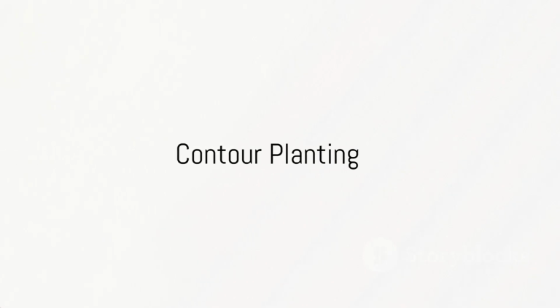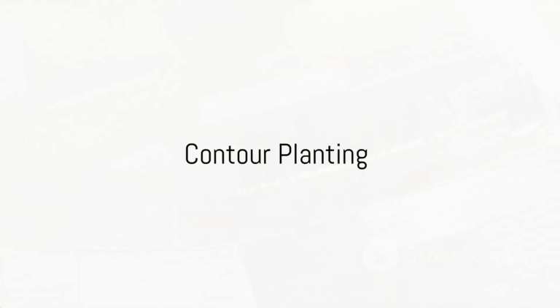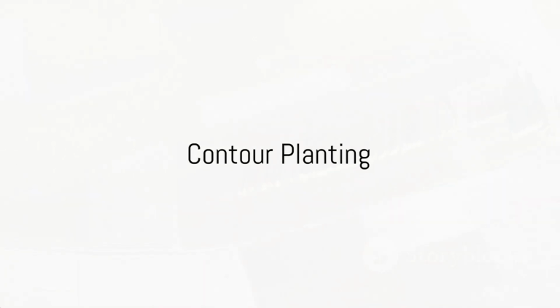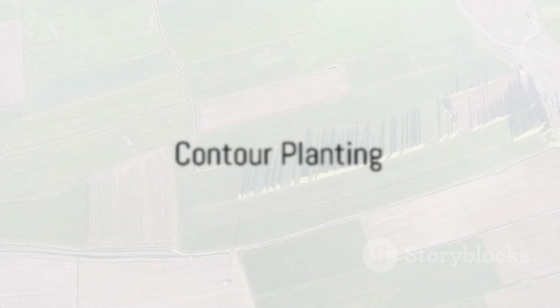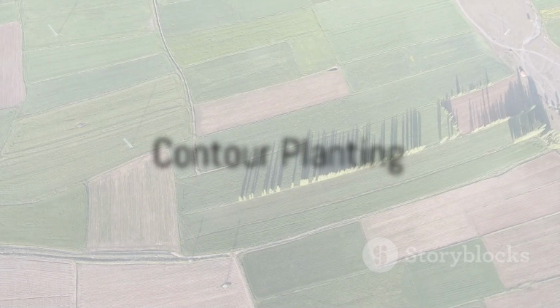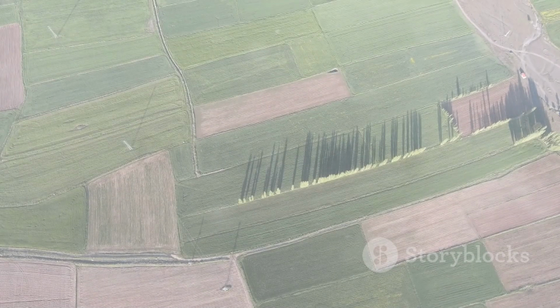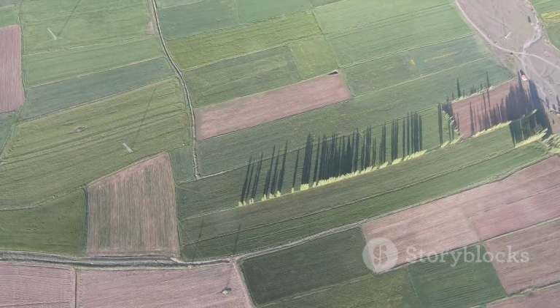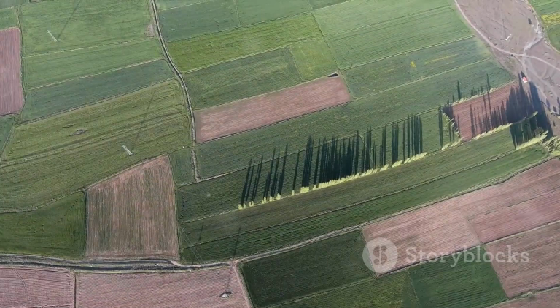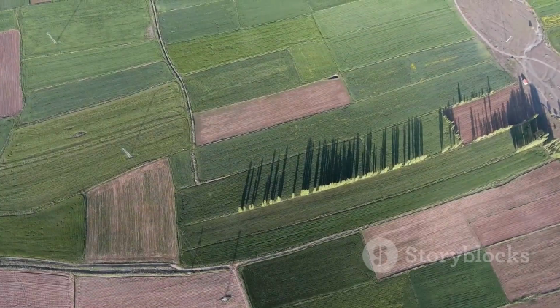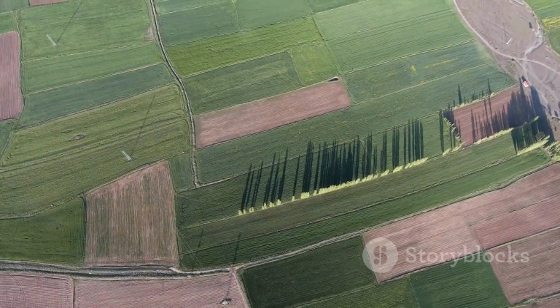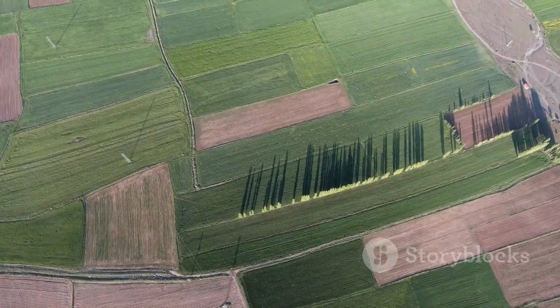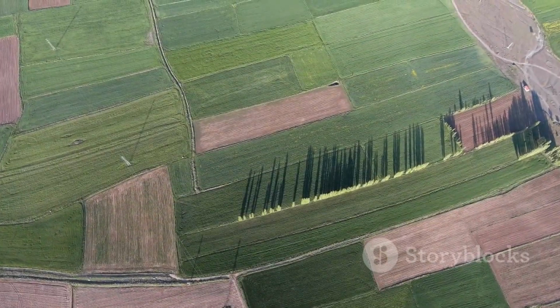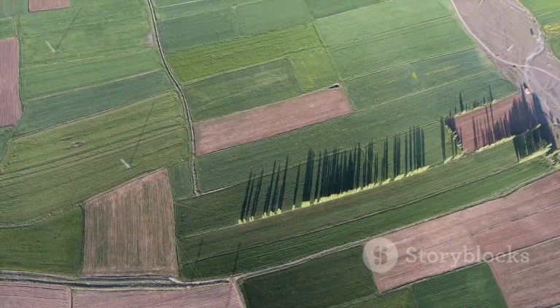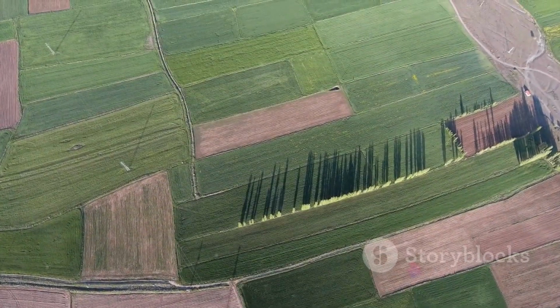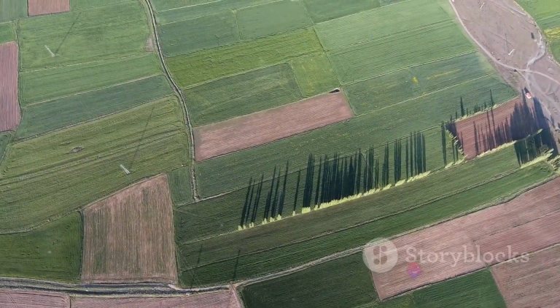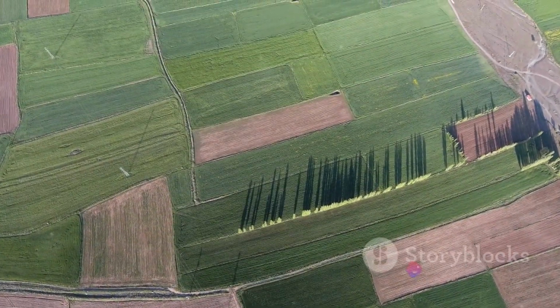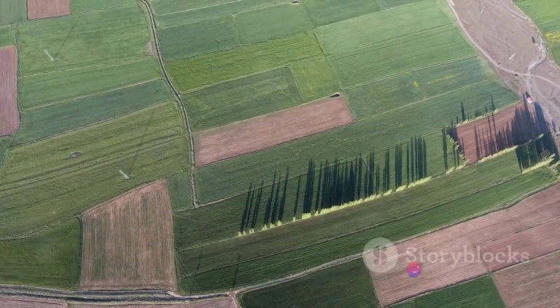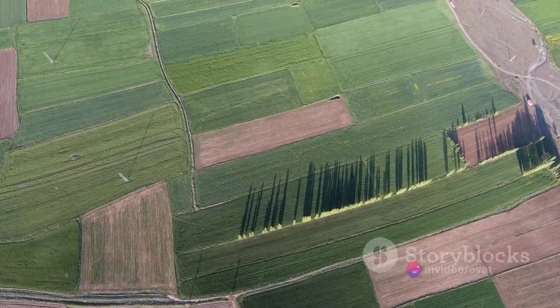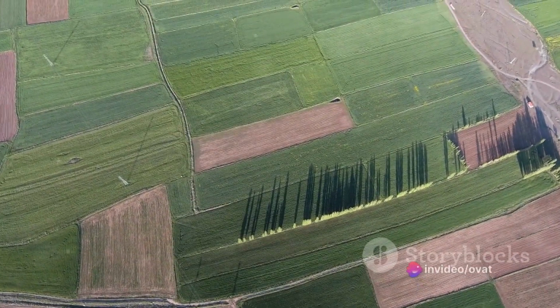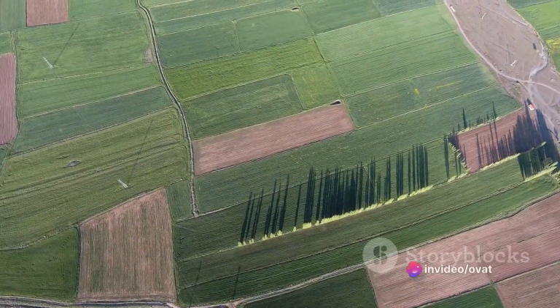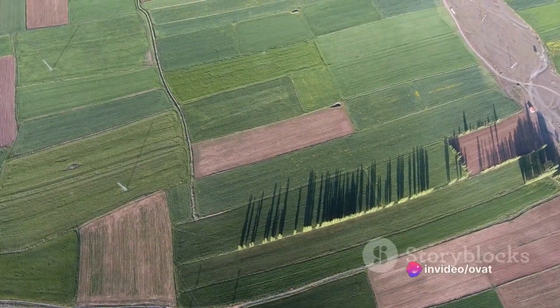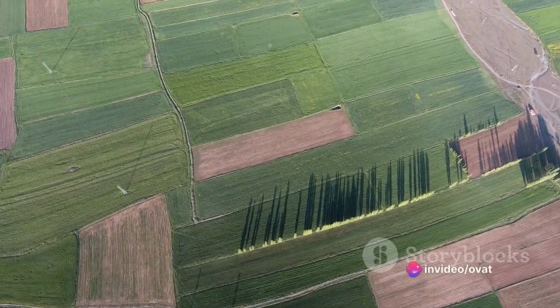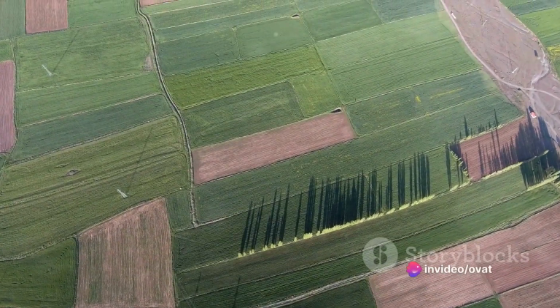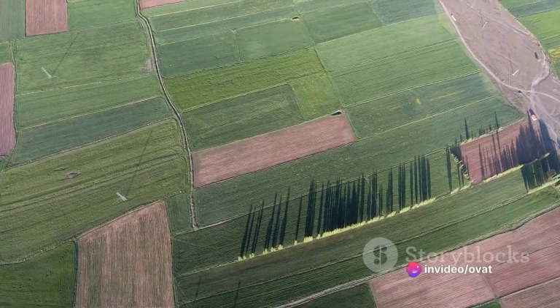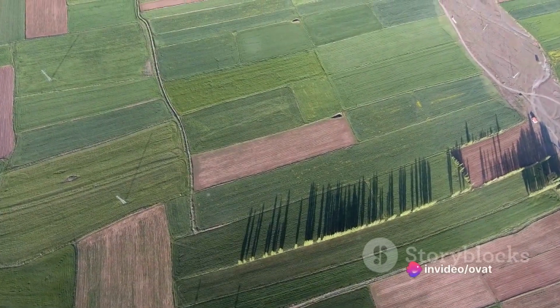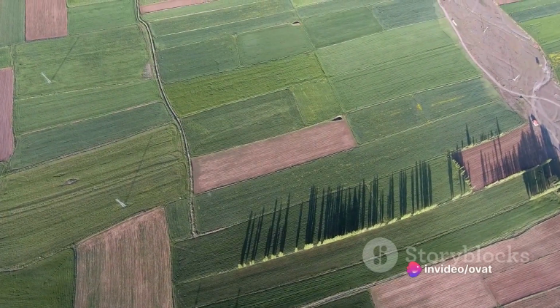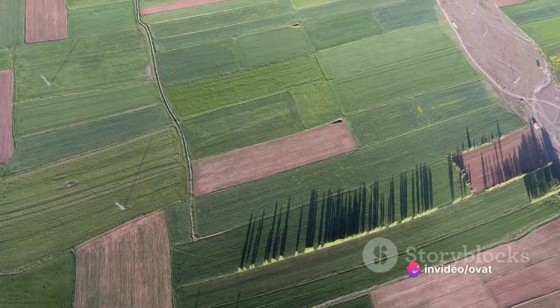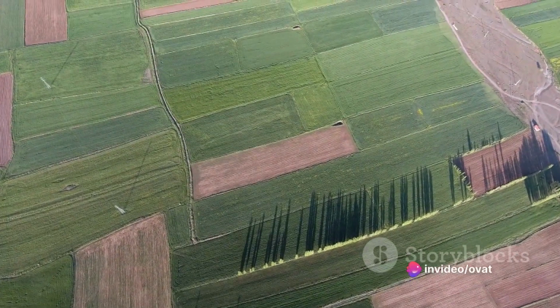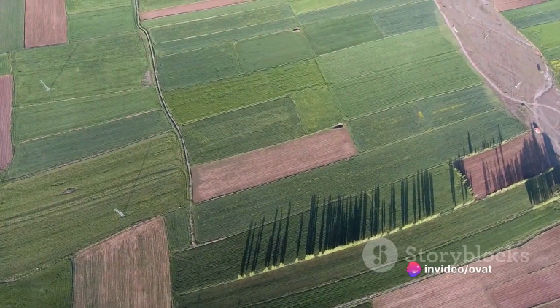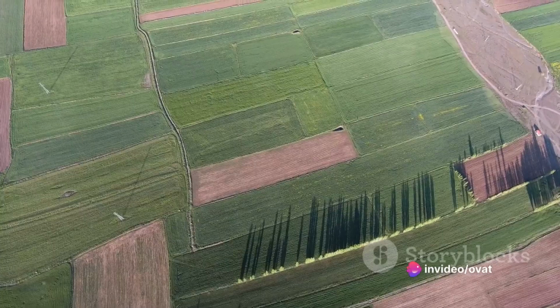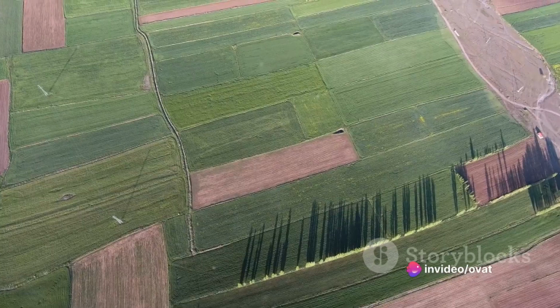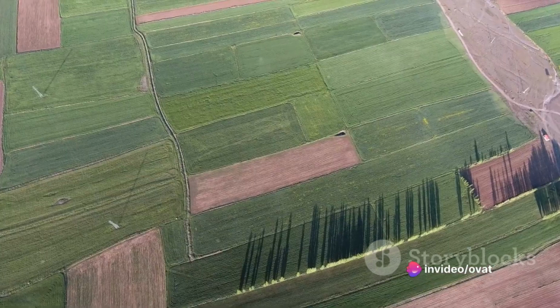Method nine is contour planting. This involves planting barley along the contours of your field, which can help to reduce soil erosion and improve water retention.